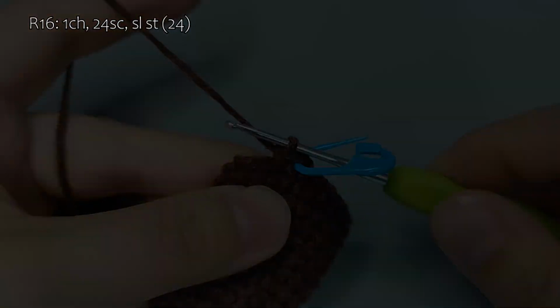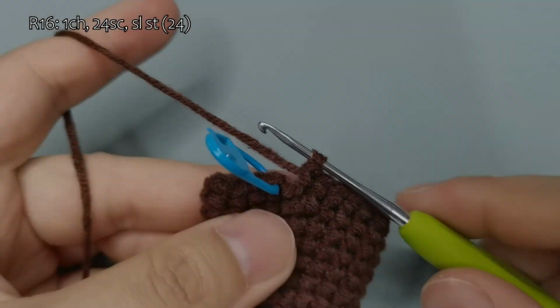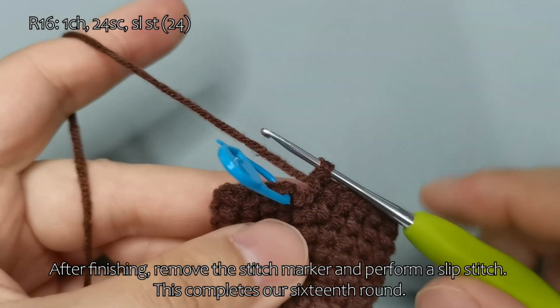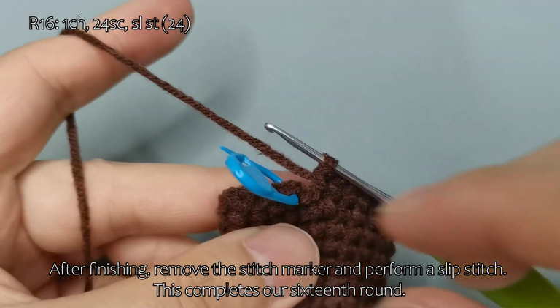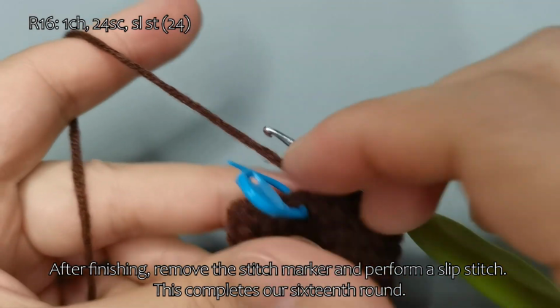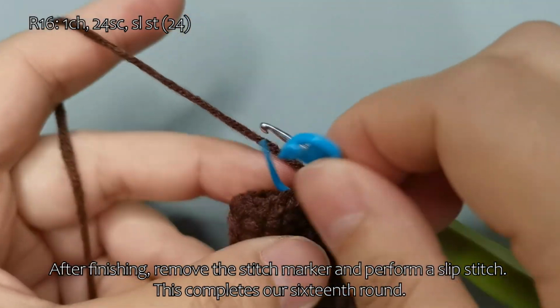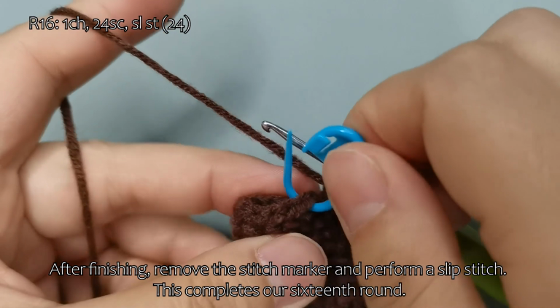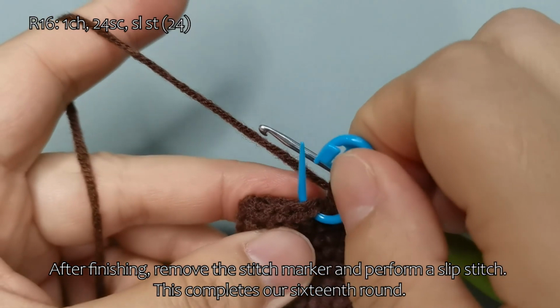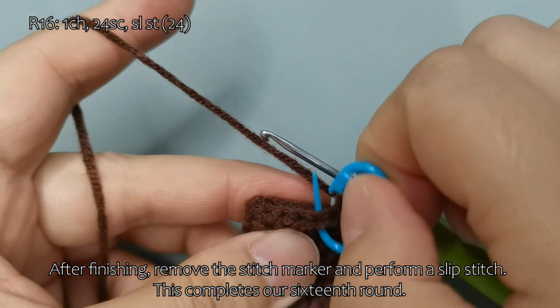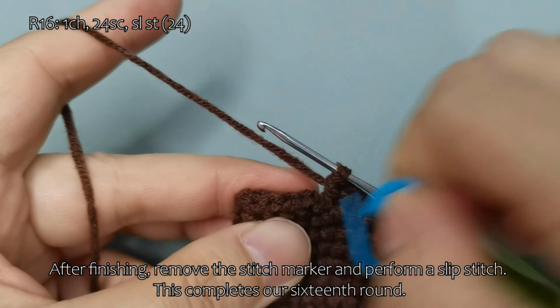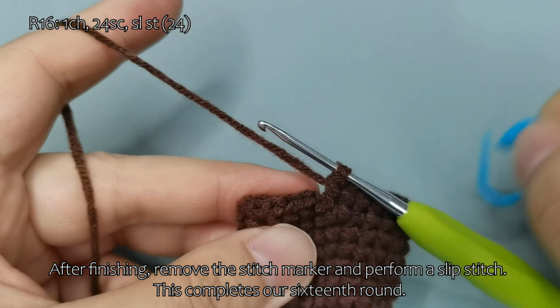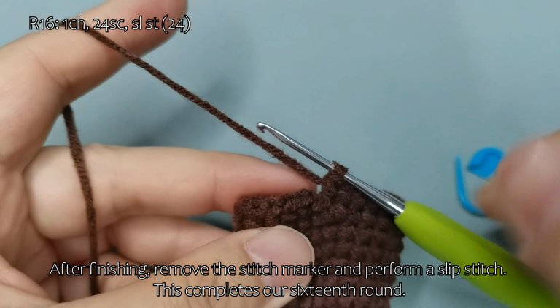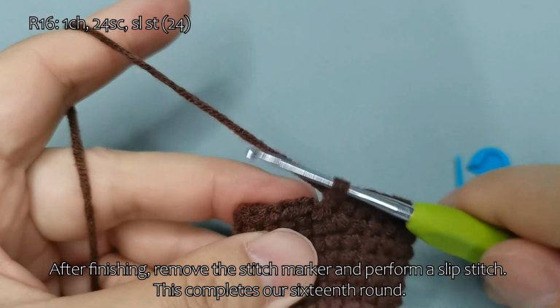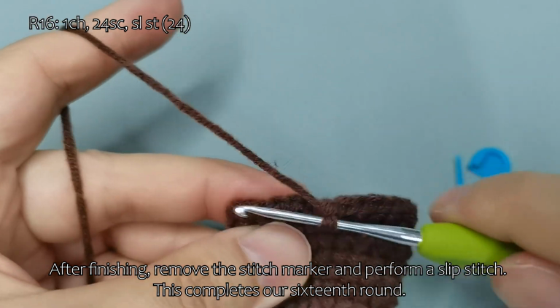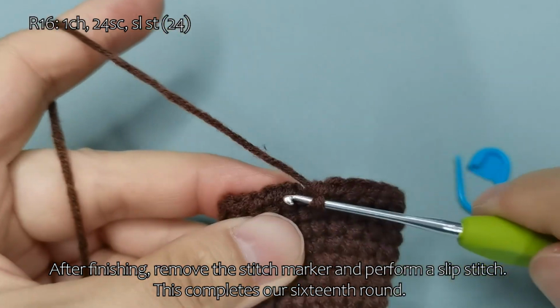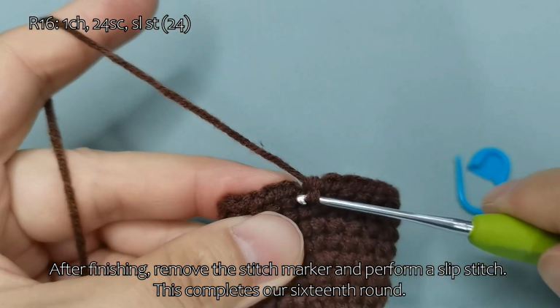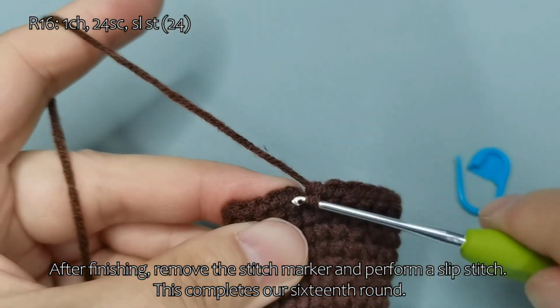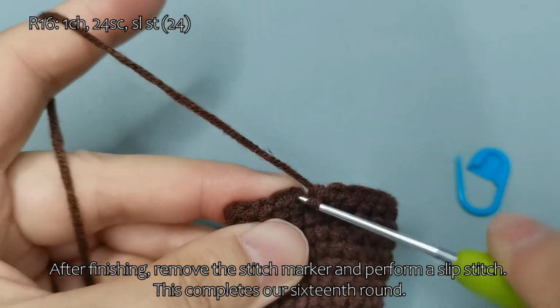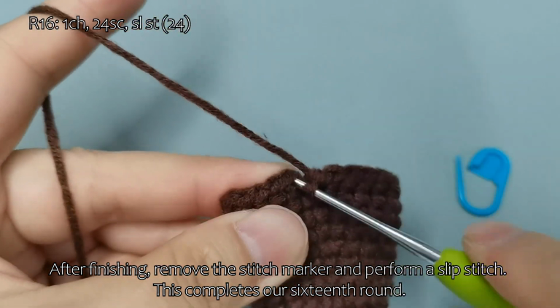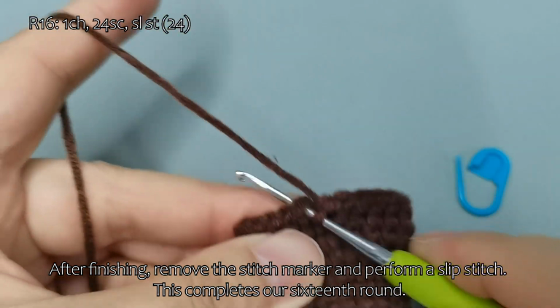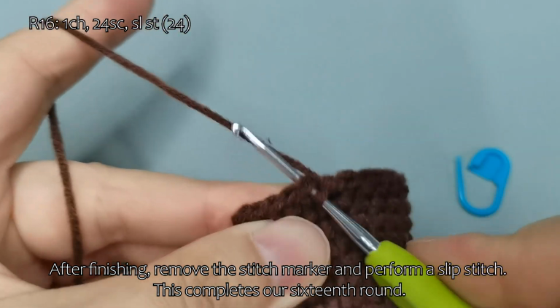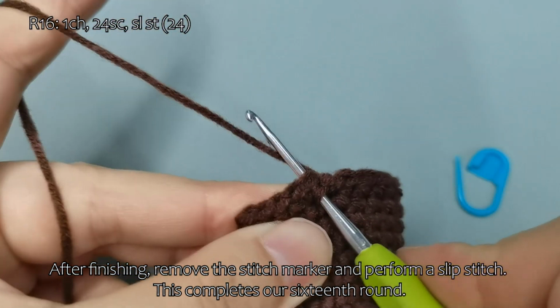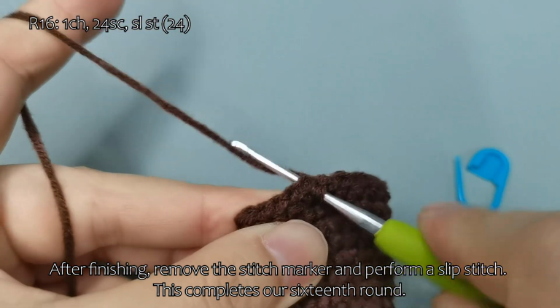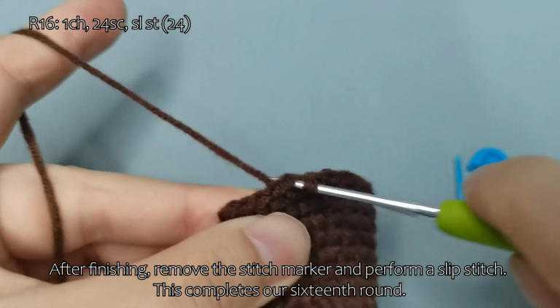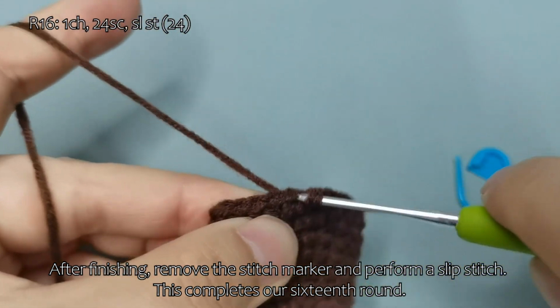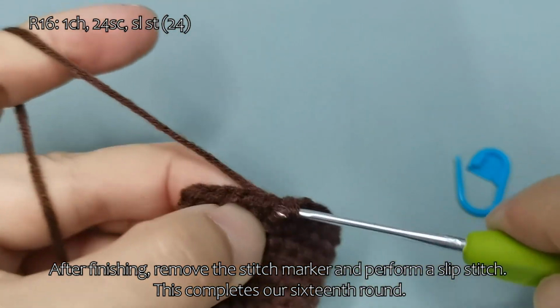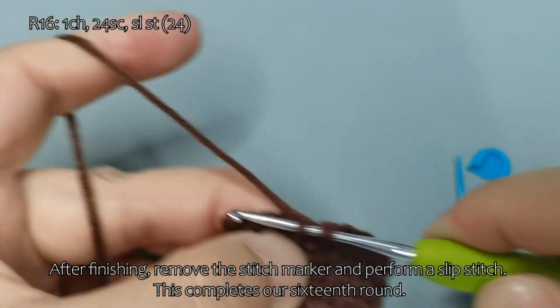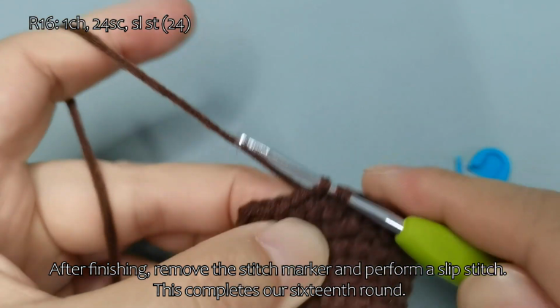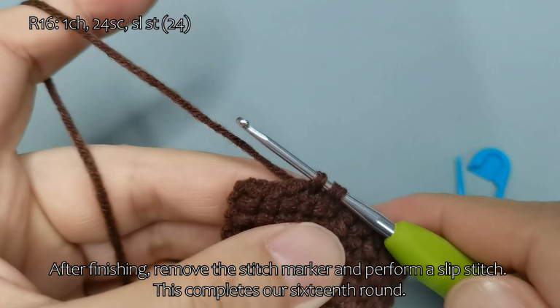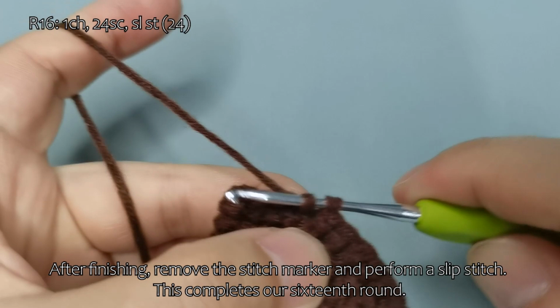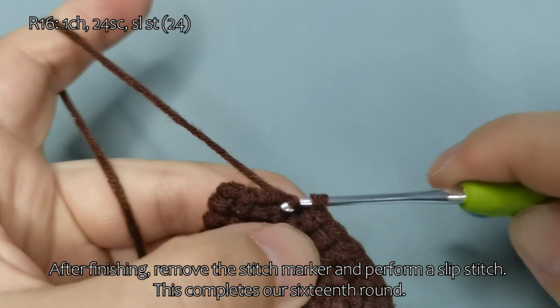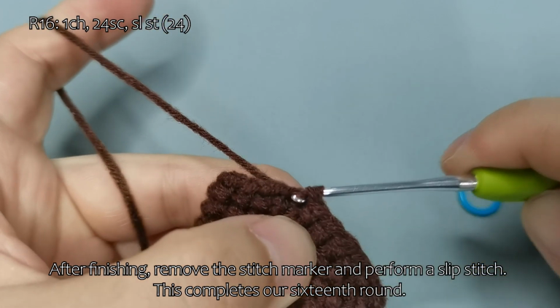After finishing, remove the stitch marker and perform a slip stitch. This completes our 16th round.